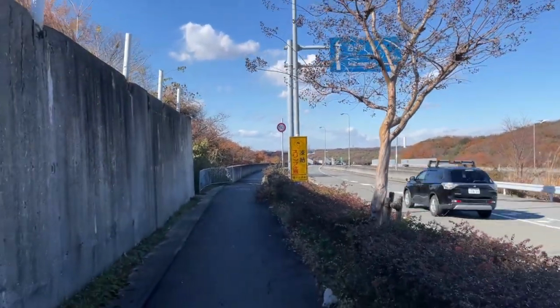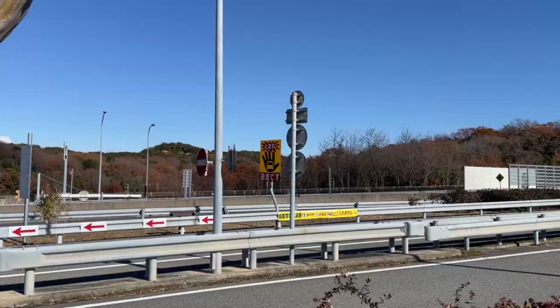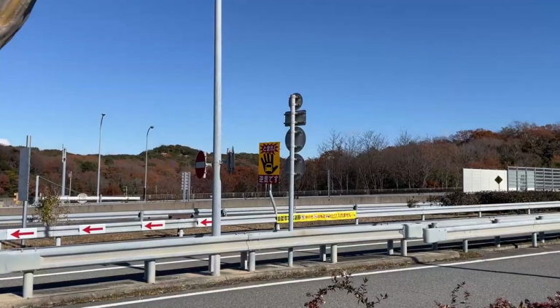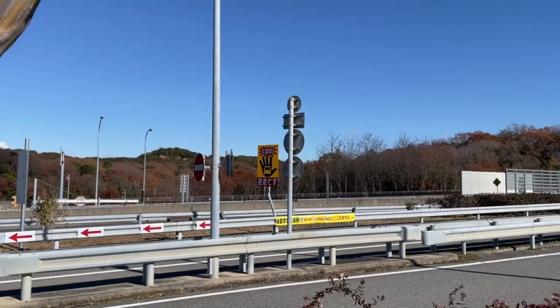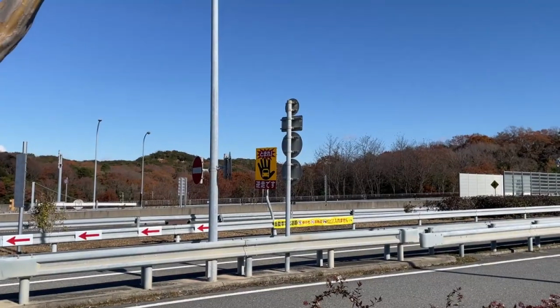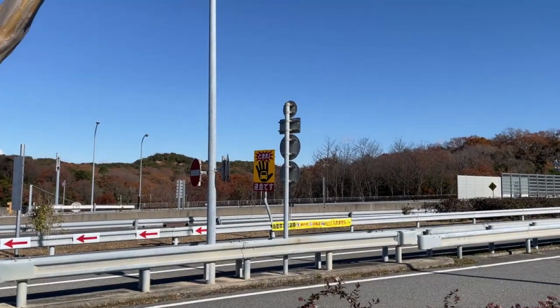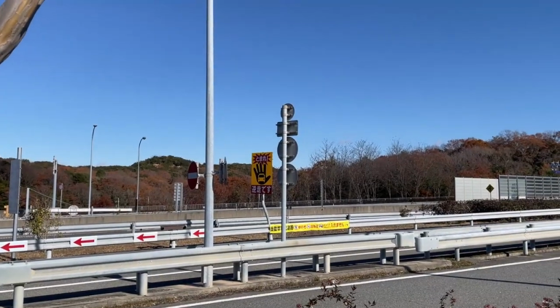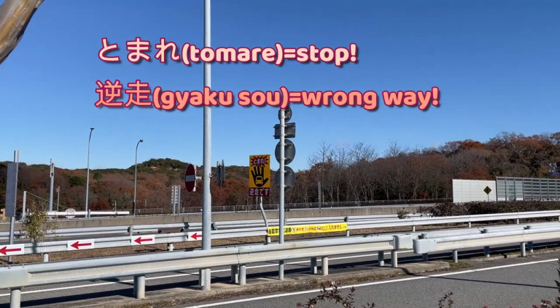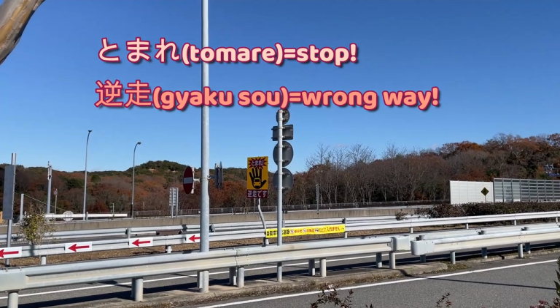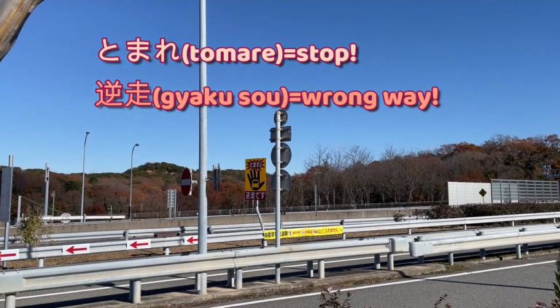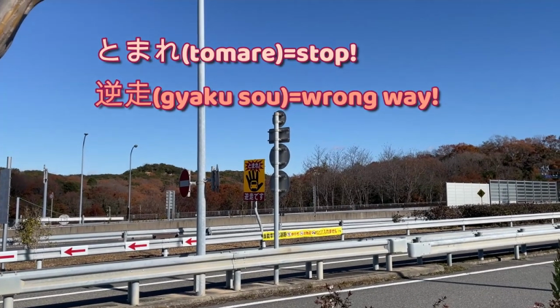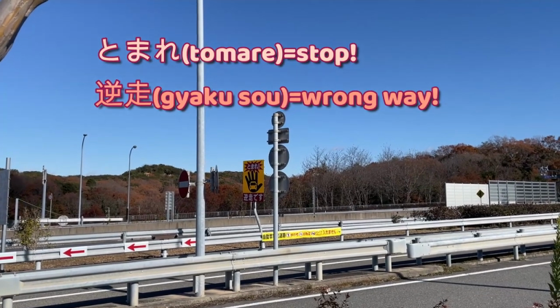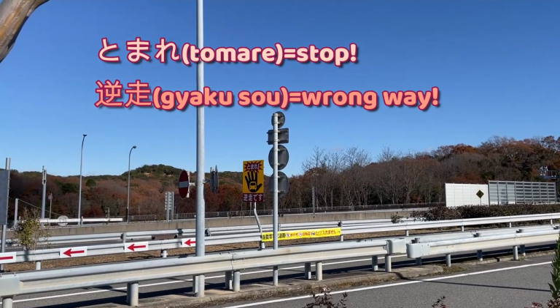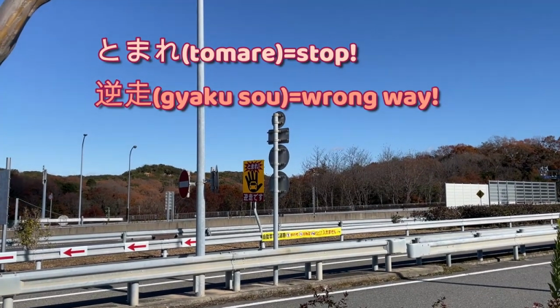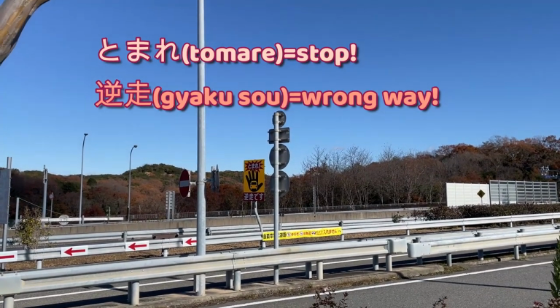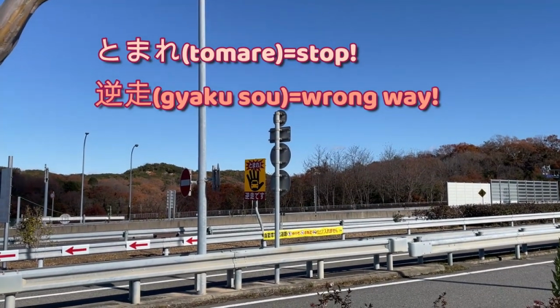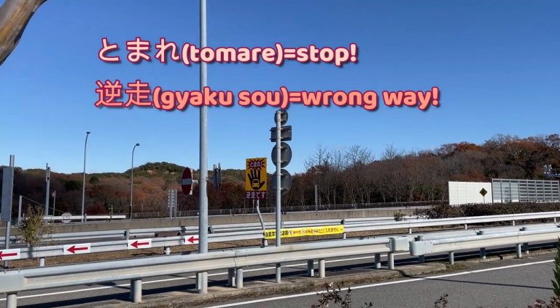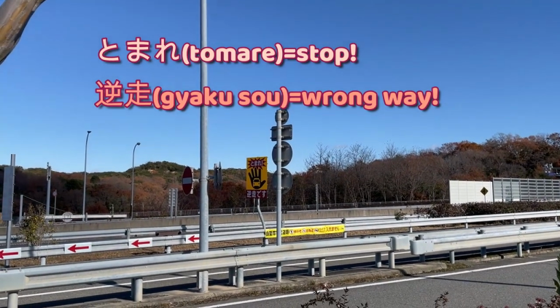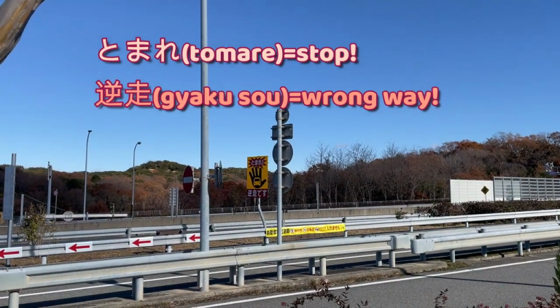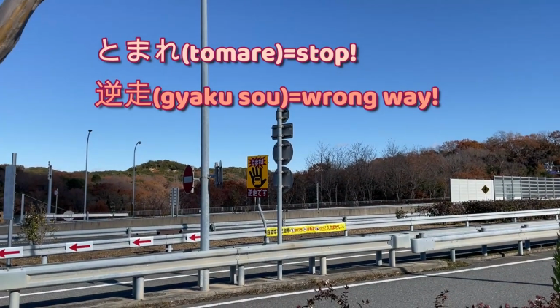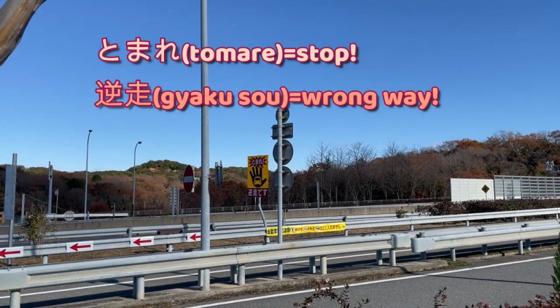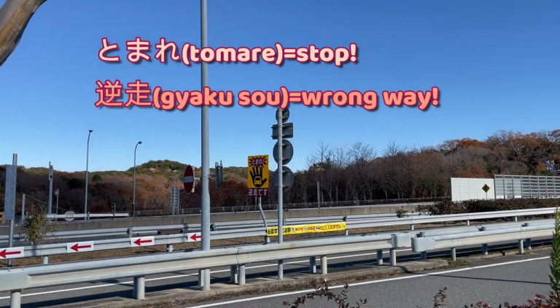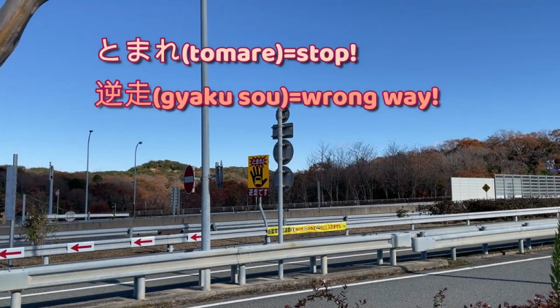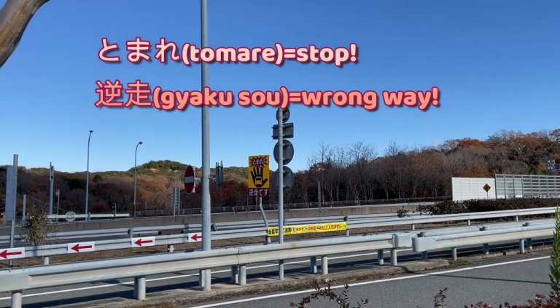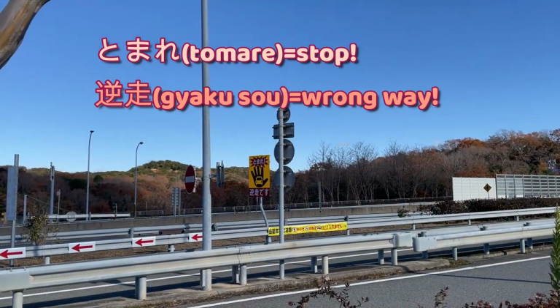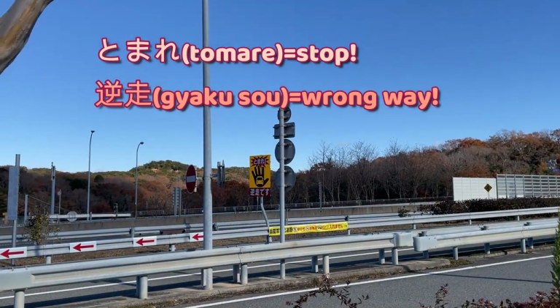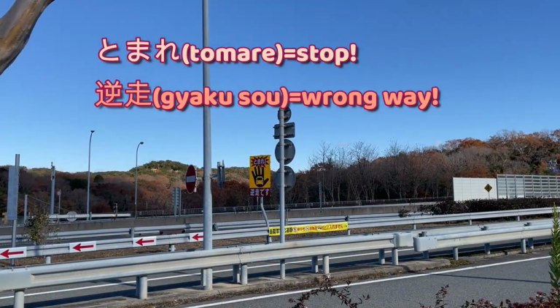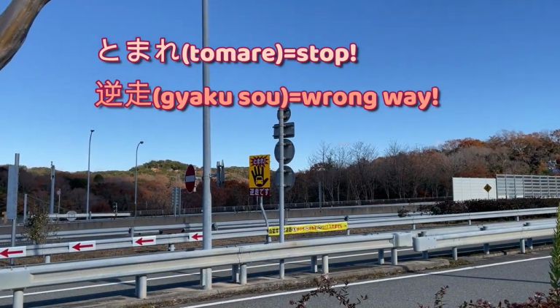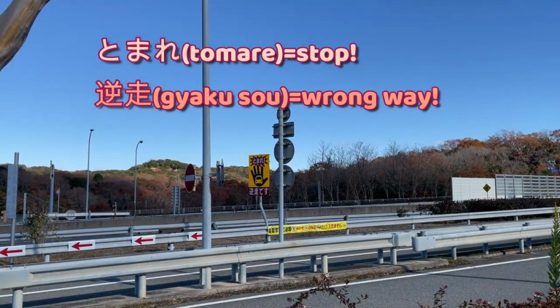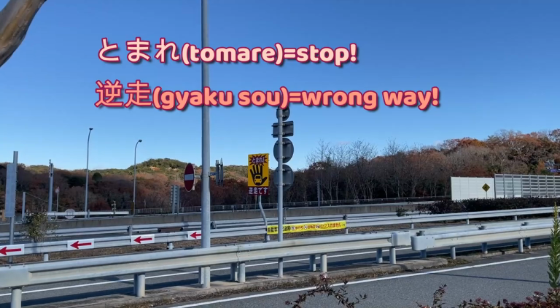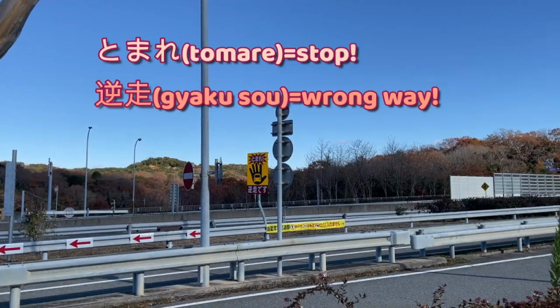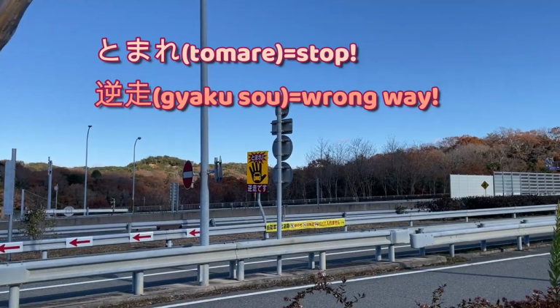And that sign over there with a hand and car says 'Tomate' — stop. You're driving in the wrong direction.